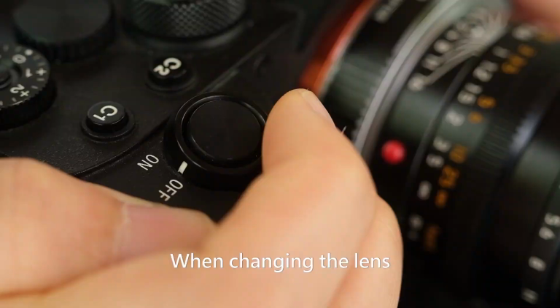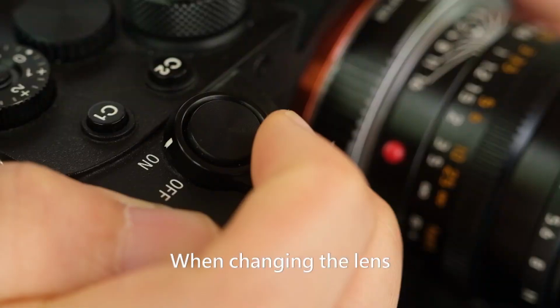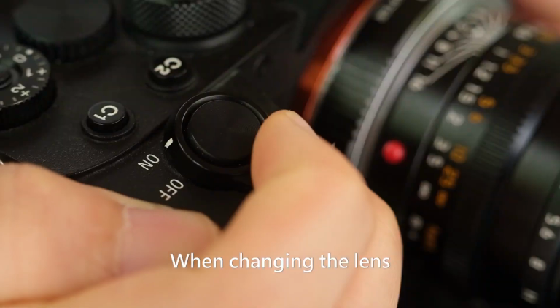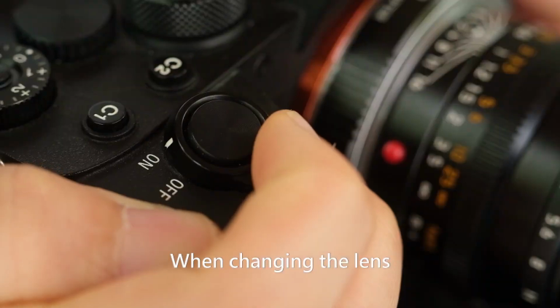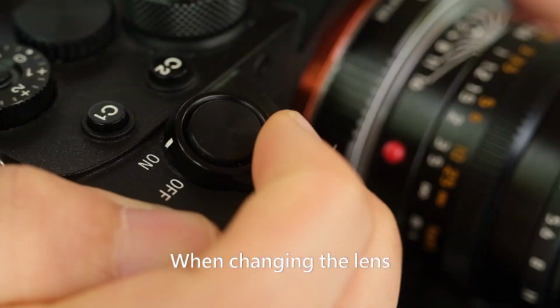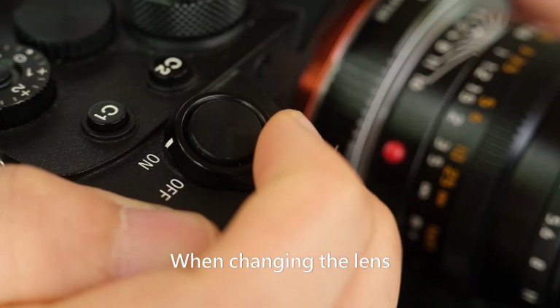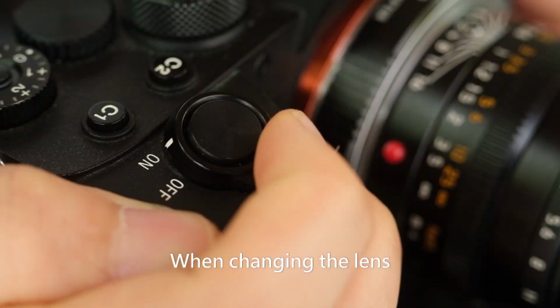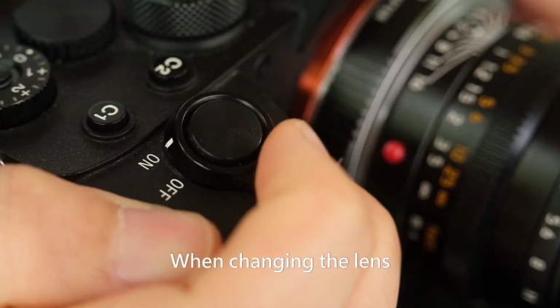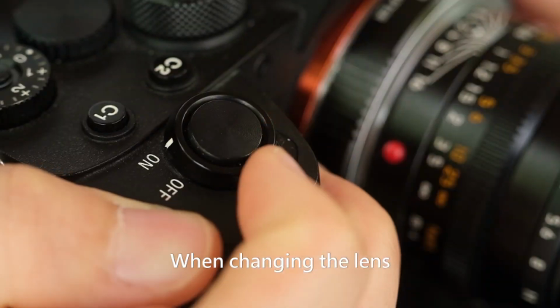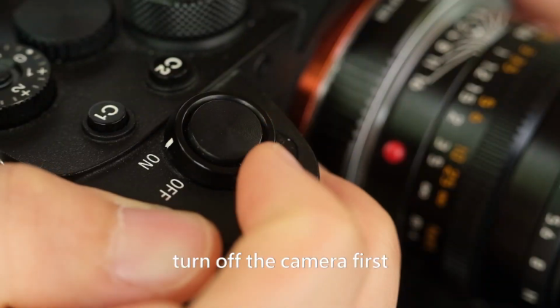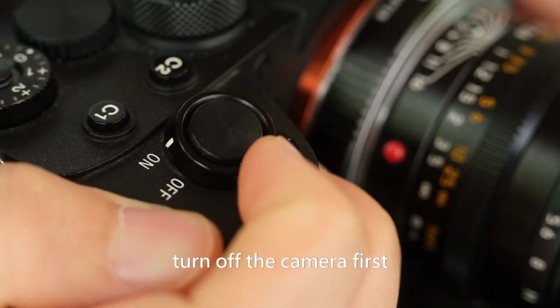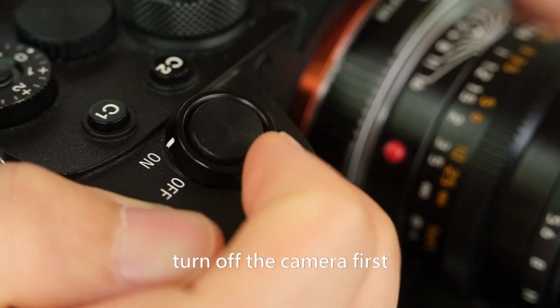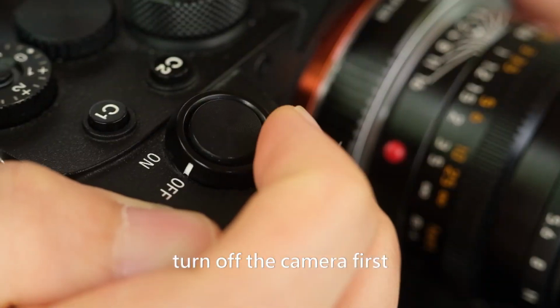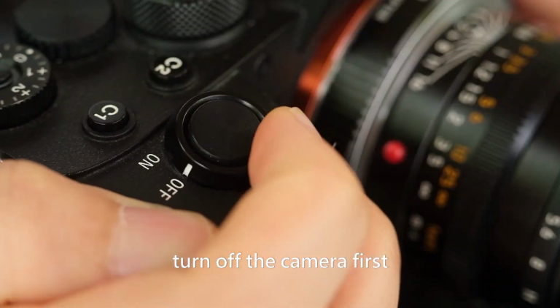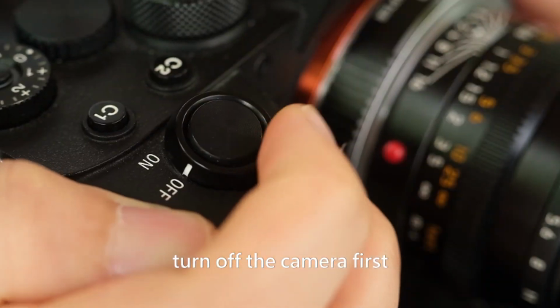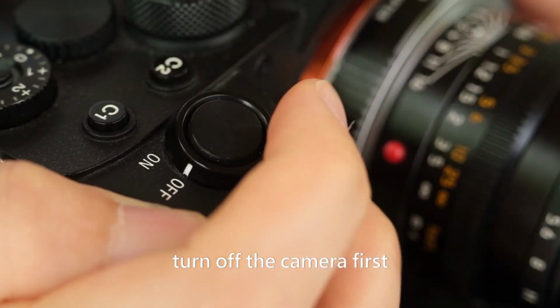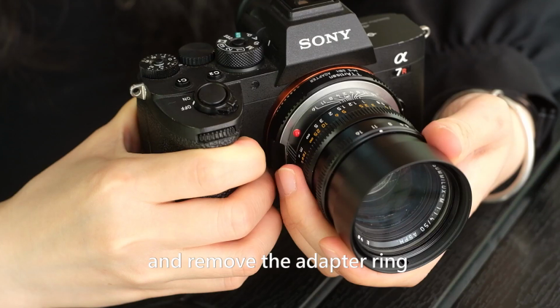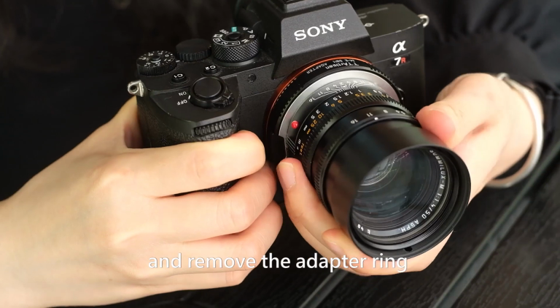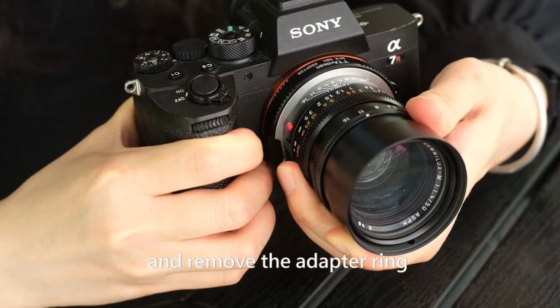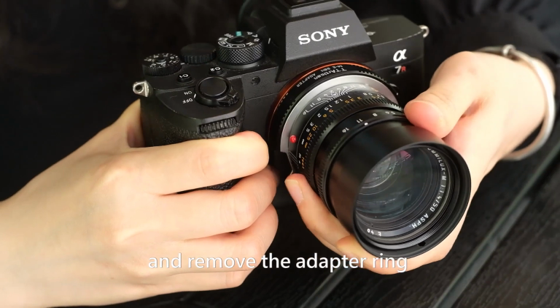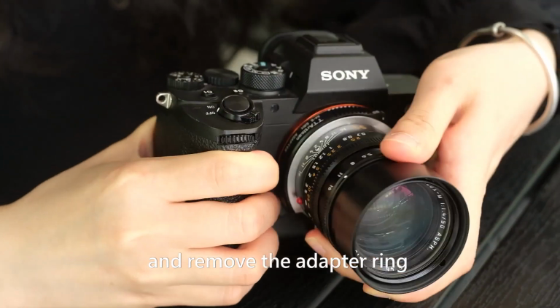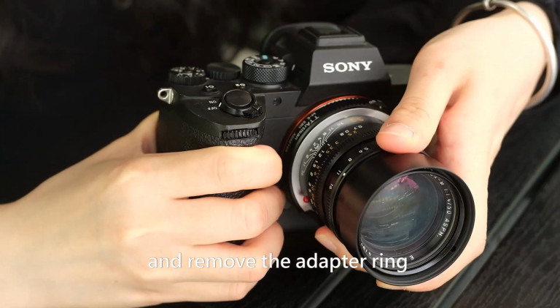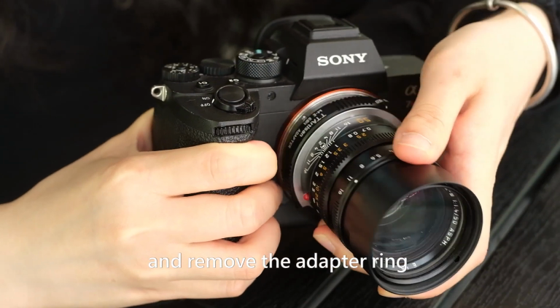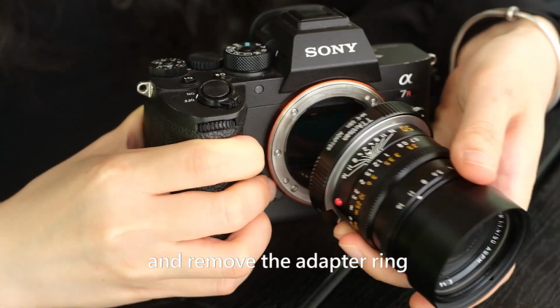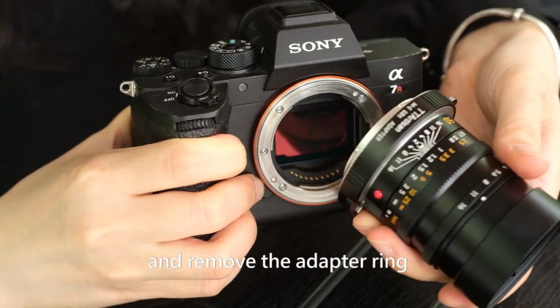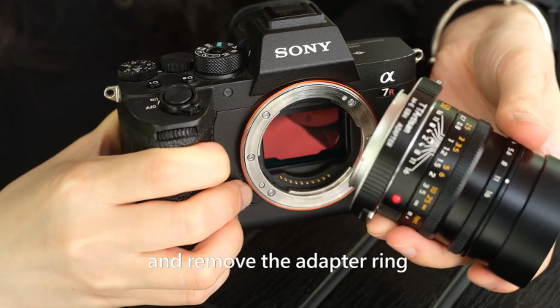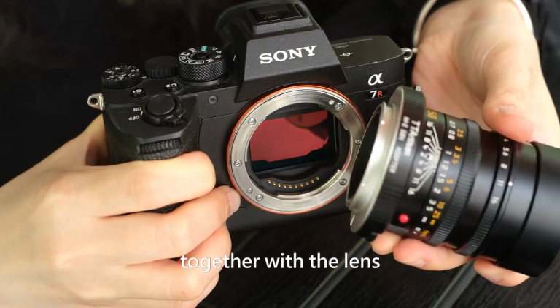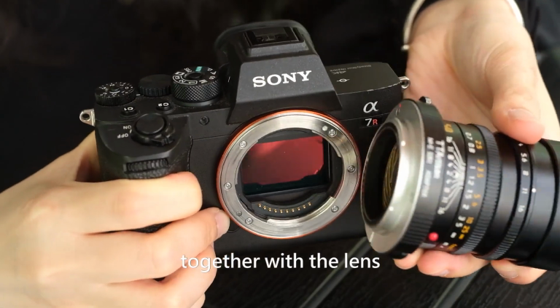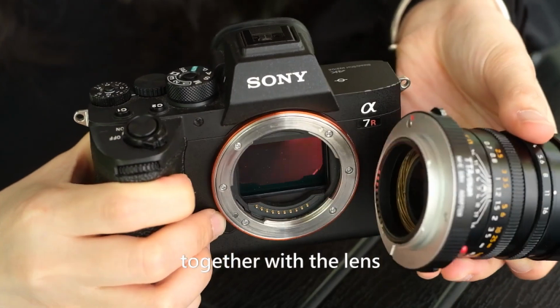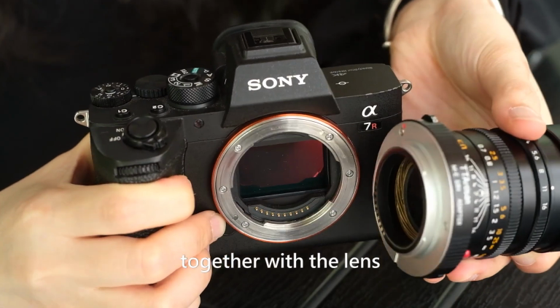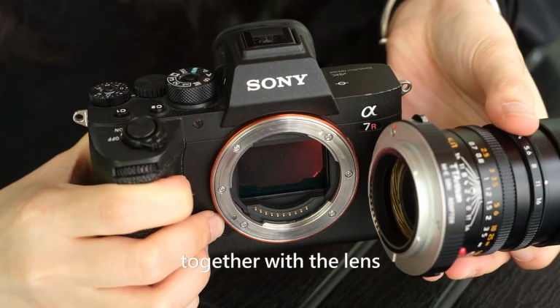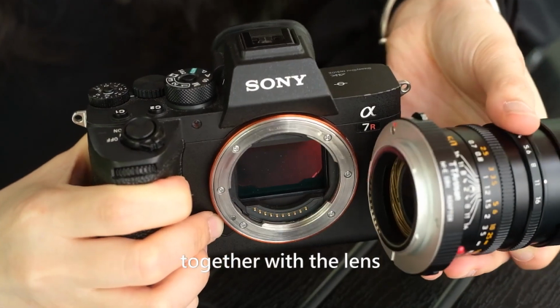When changing the lens, turn off the camera first and remove the adapter ring together with the lens.